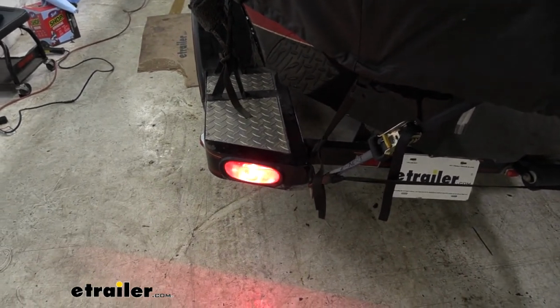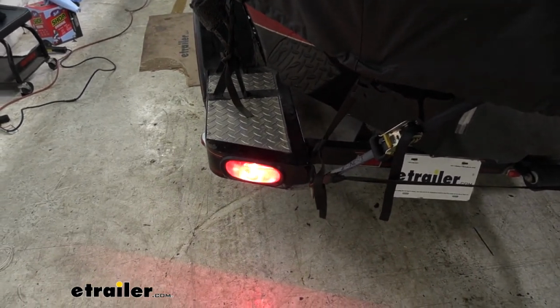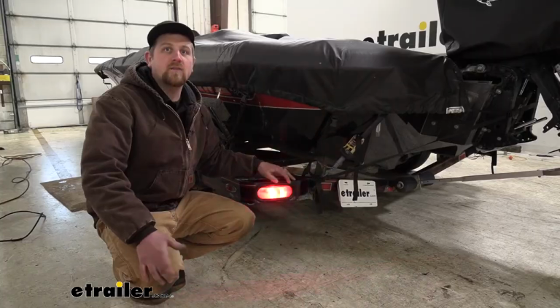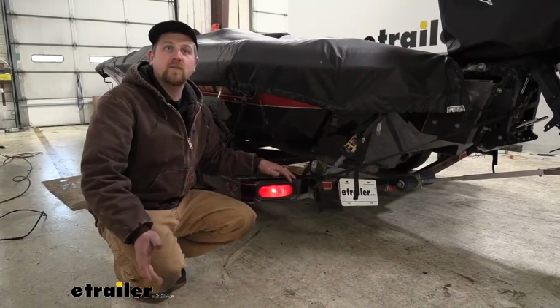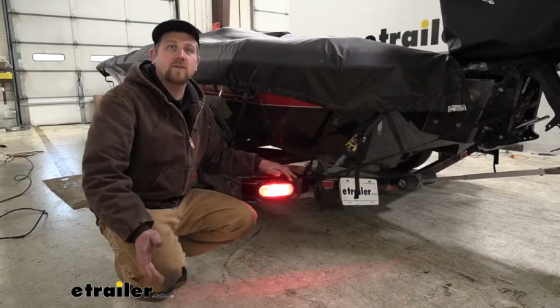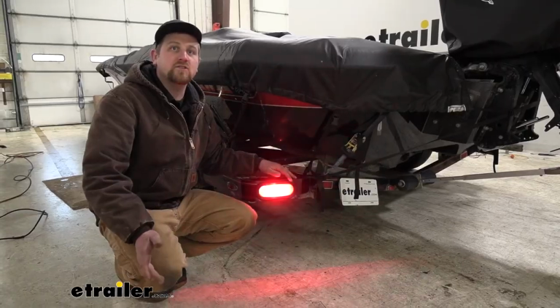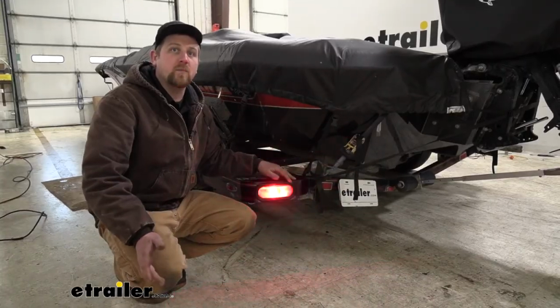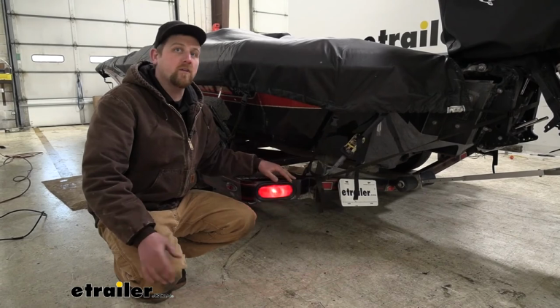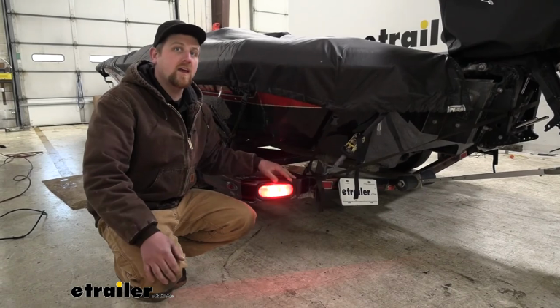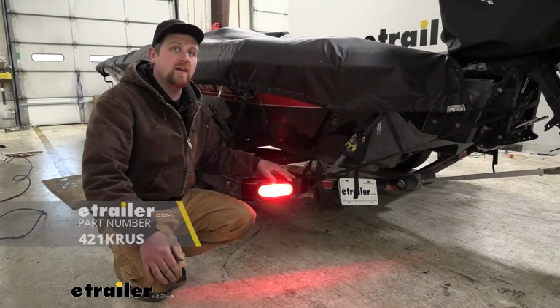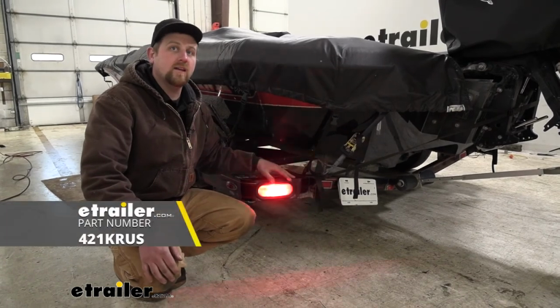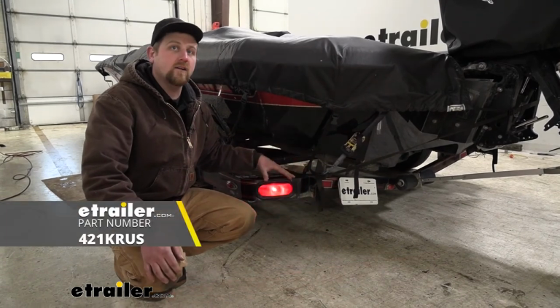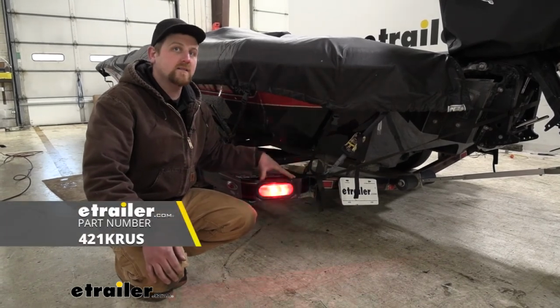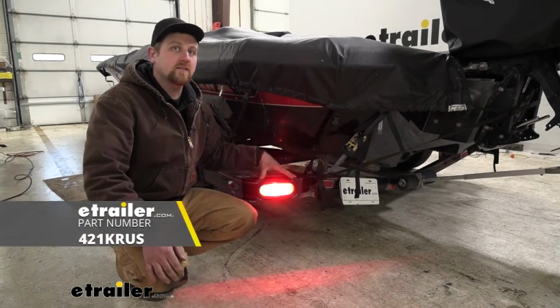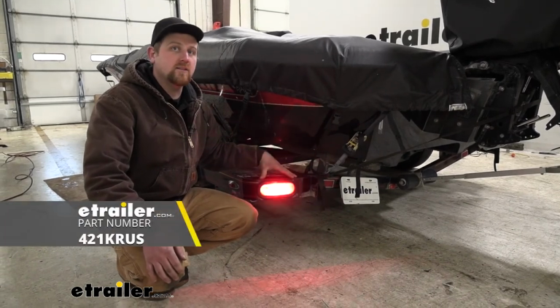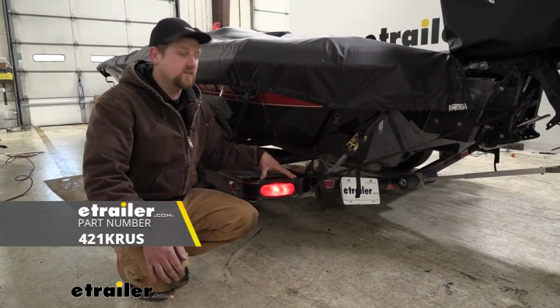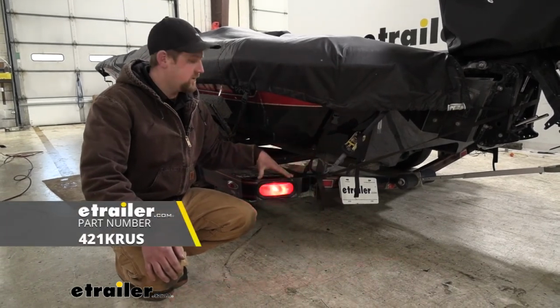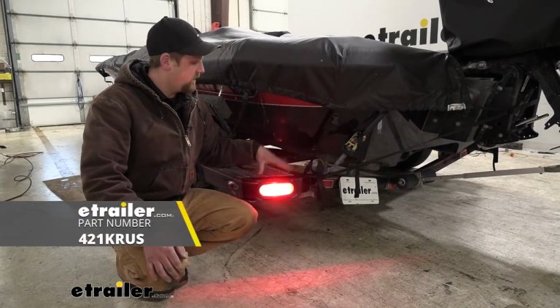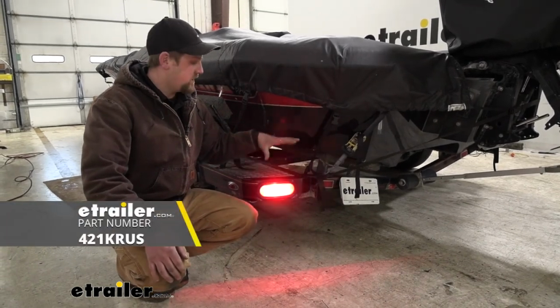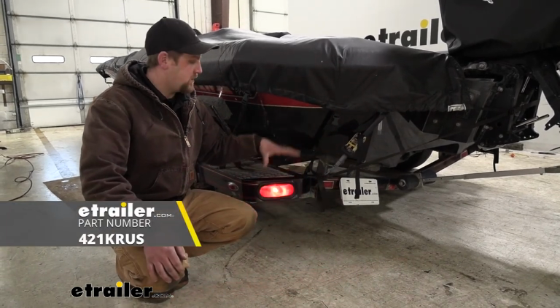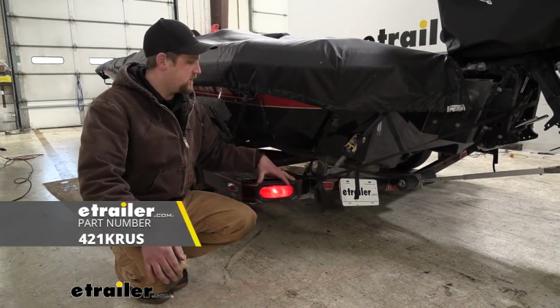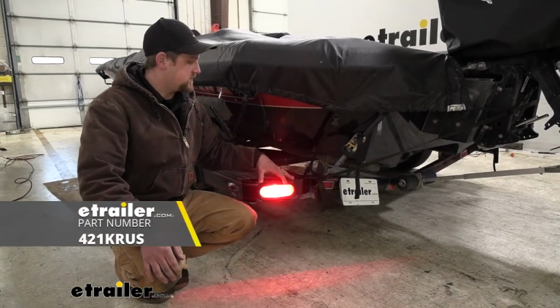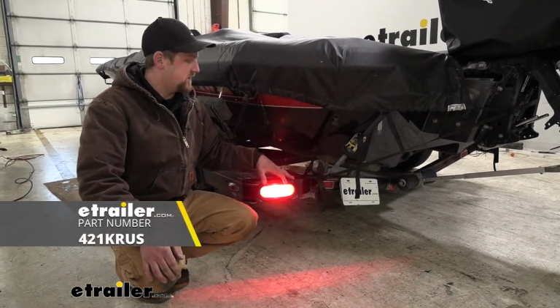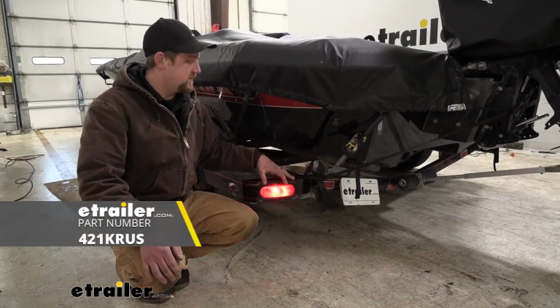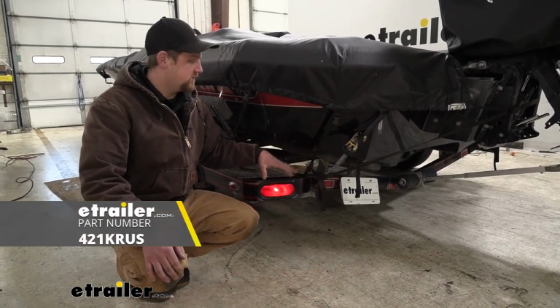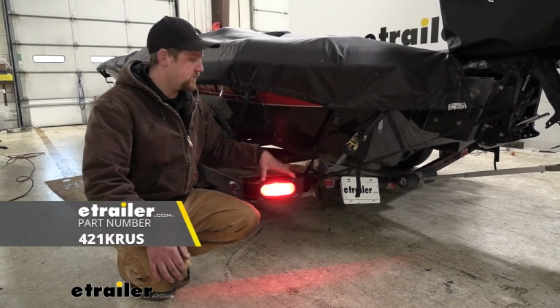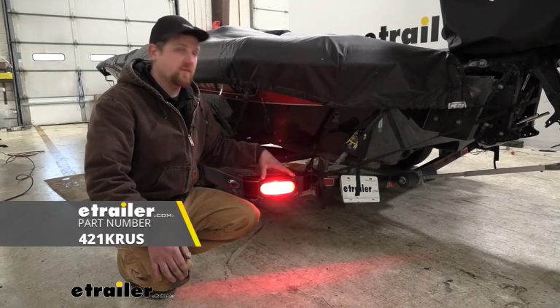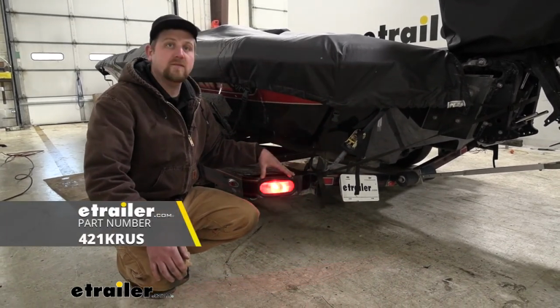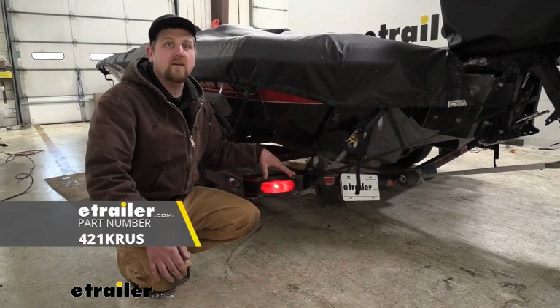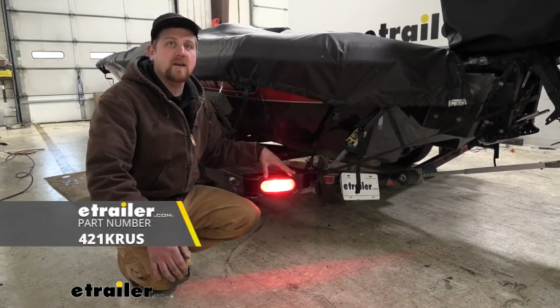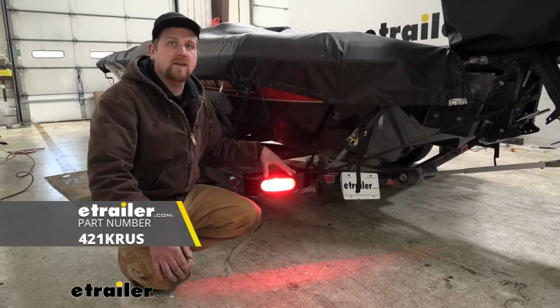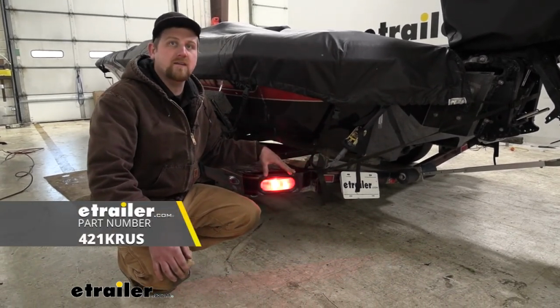And that'll finish up our look at and our installation of the Peterson trailer taillight kit.